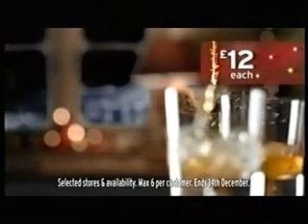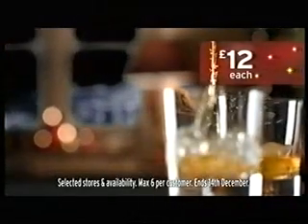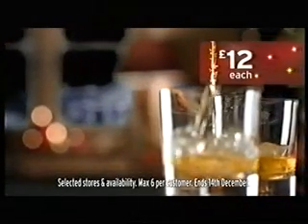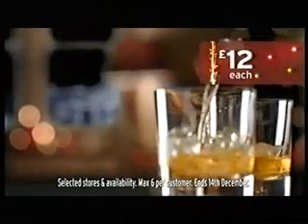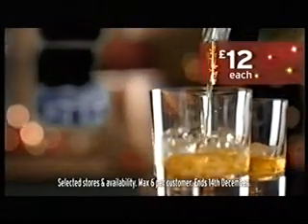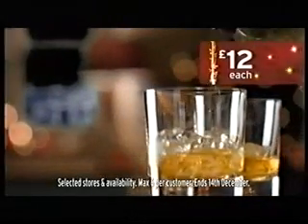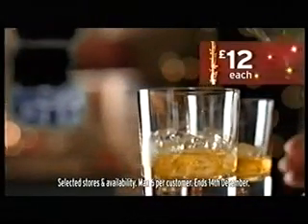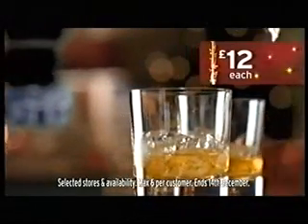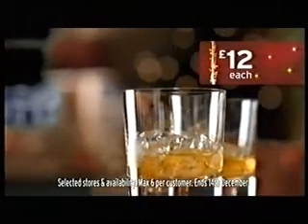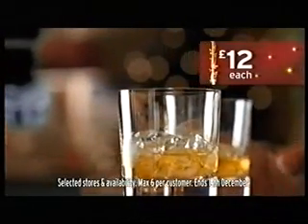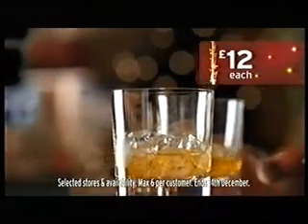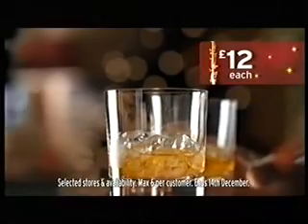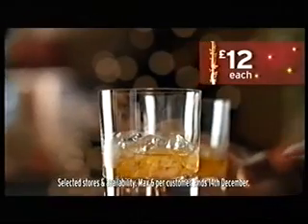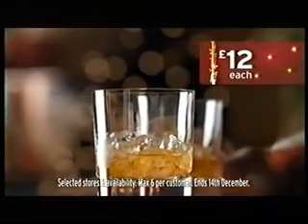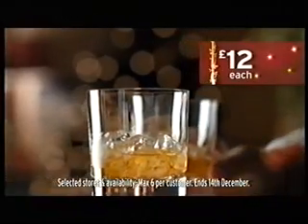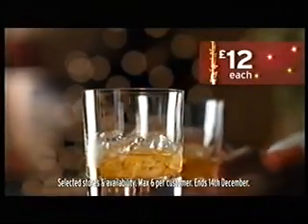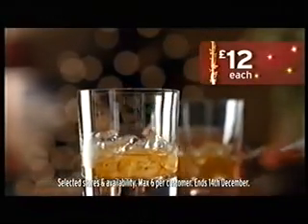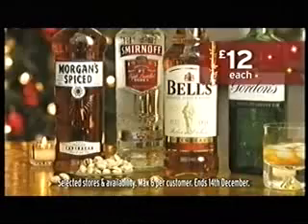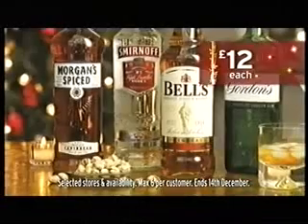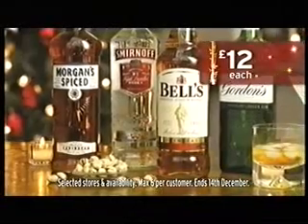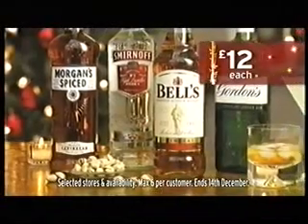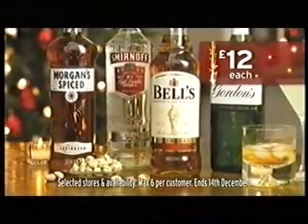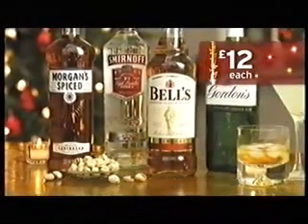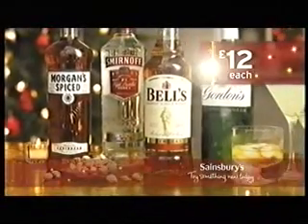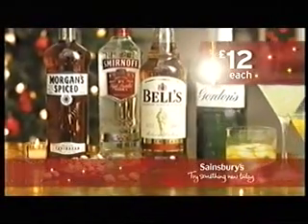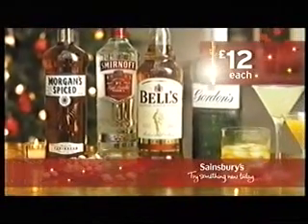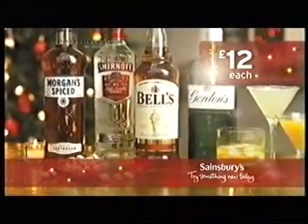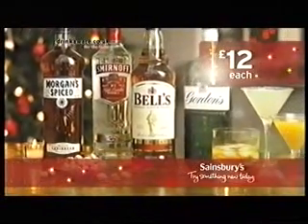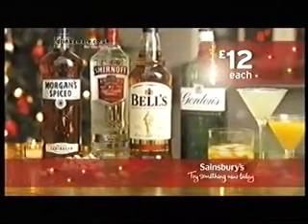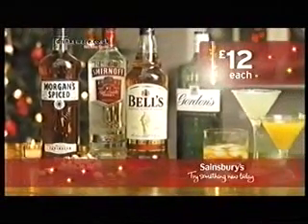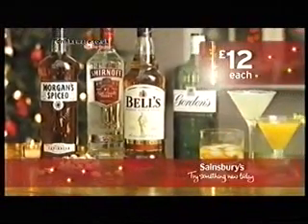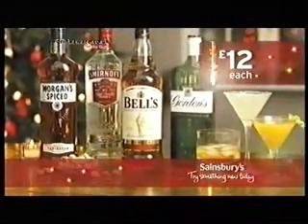Because the party season is now in full swing at Sainsbury's, these one litre bottles of spirits are only £12 each.